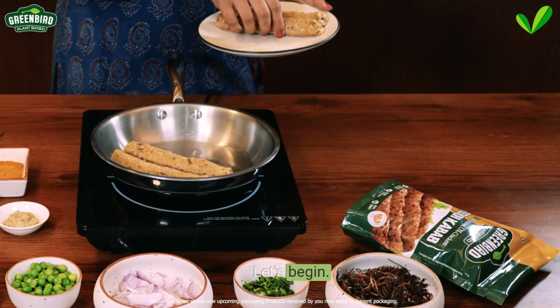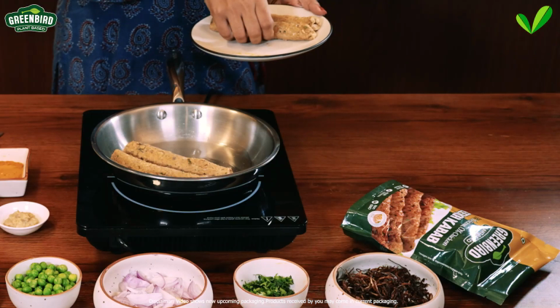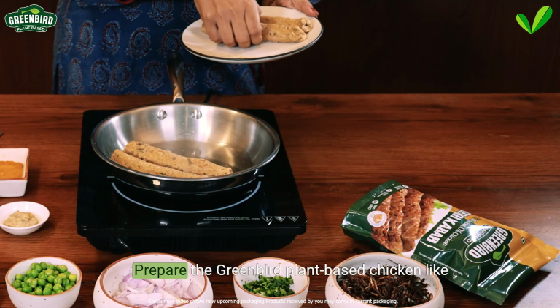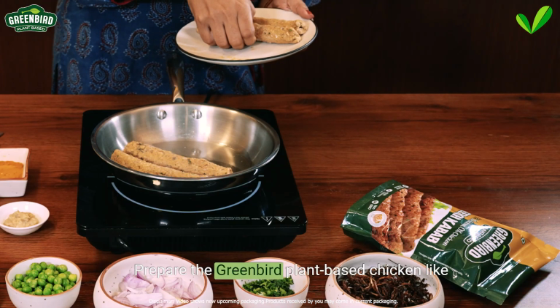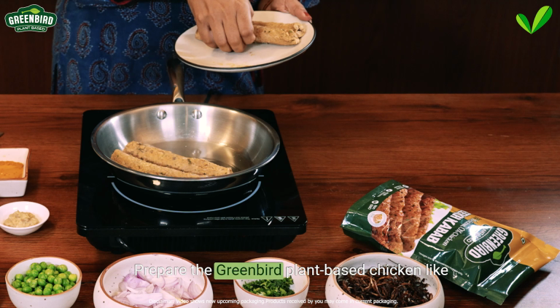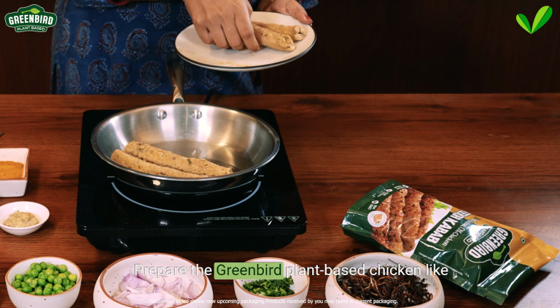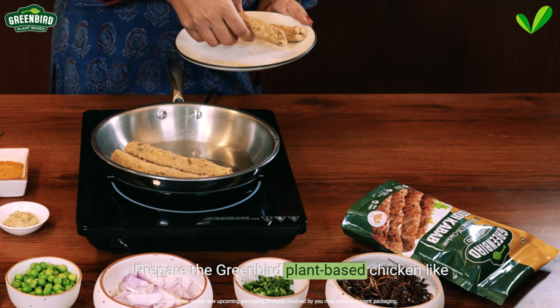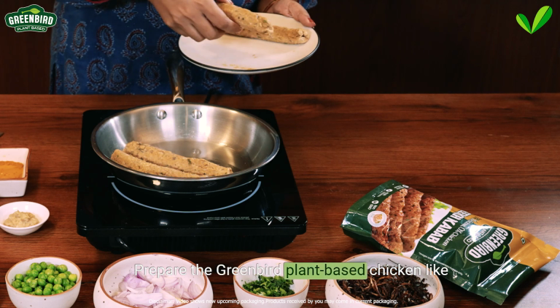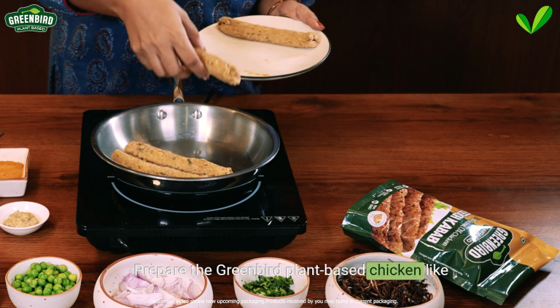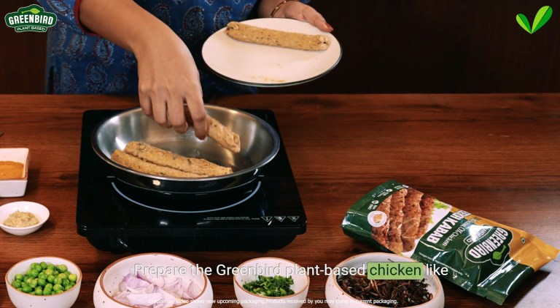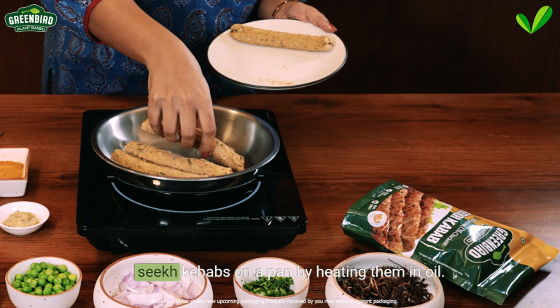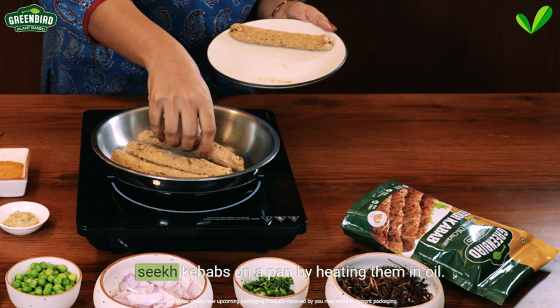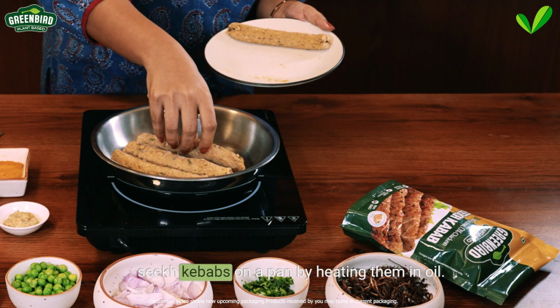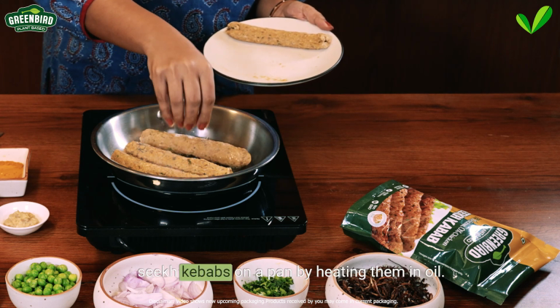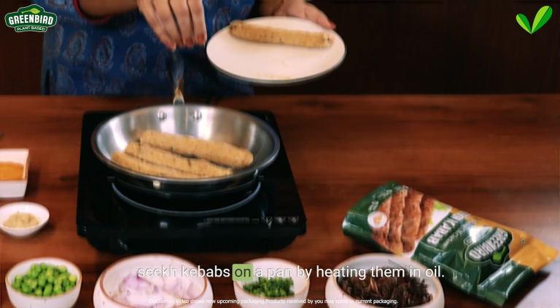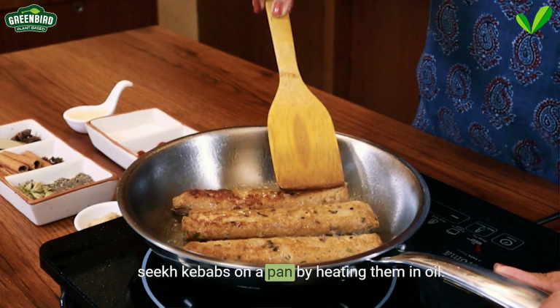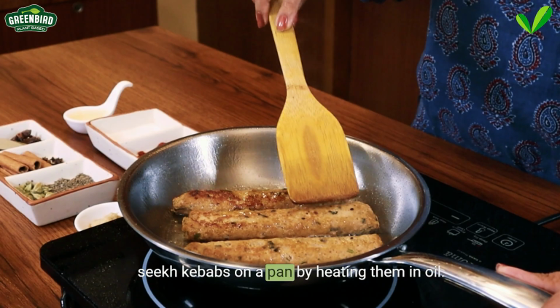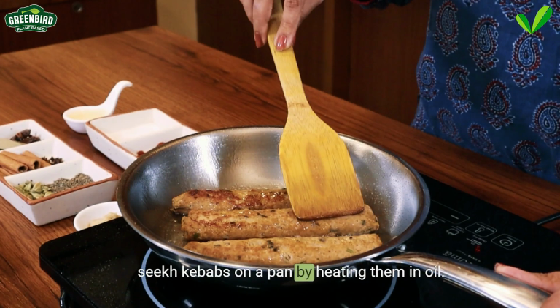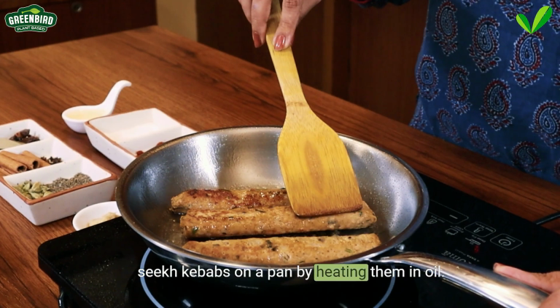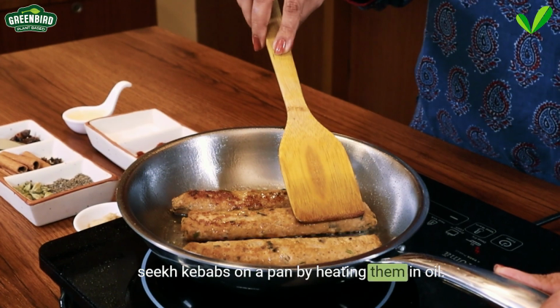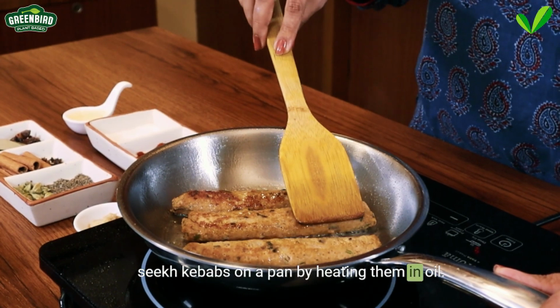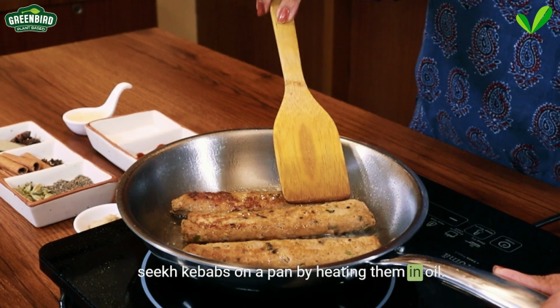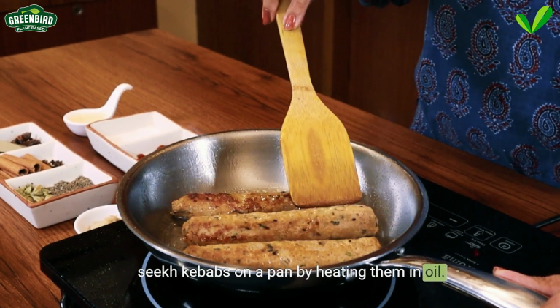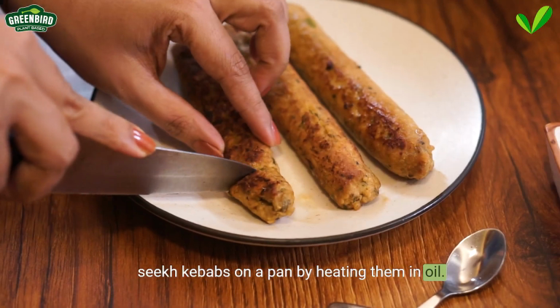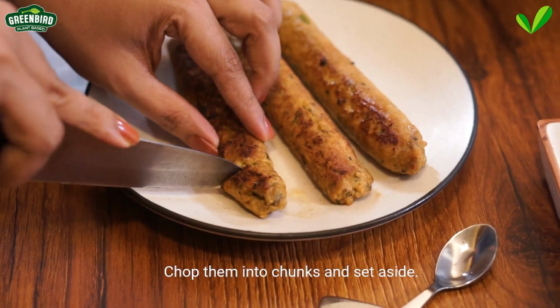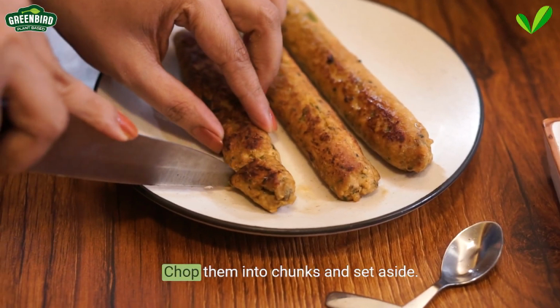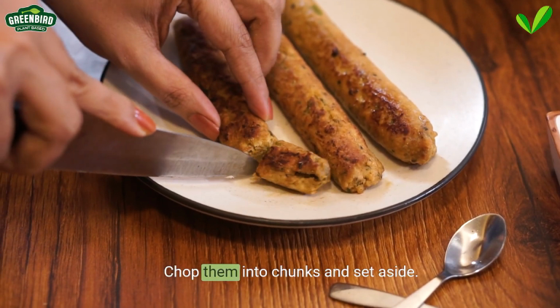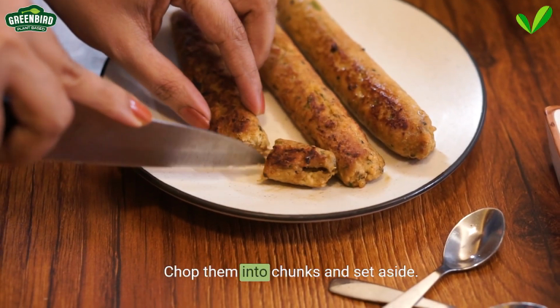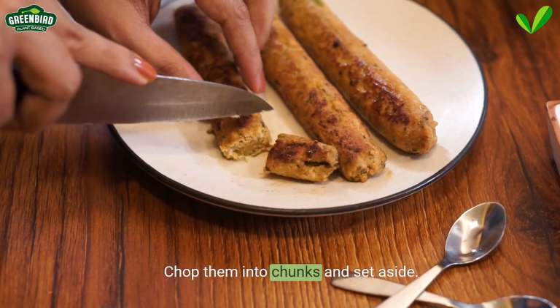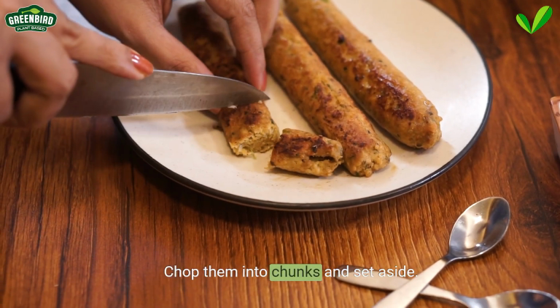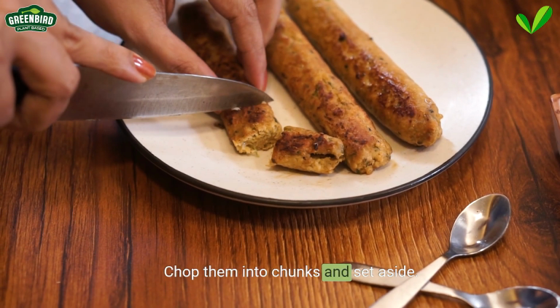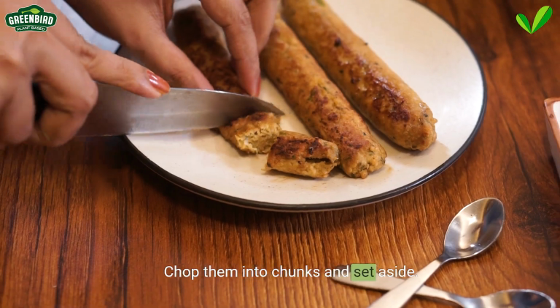Prepare the green bird plant-based chicken-like seek kebabs on a pan by heating them in oil, chop them into chunks and set aside.